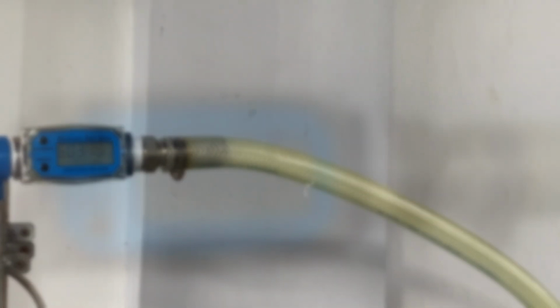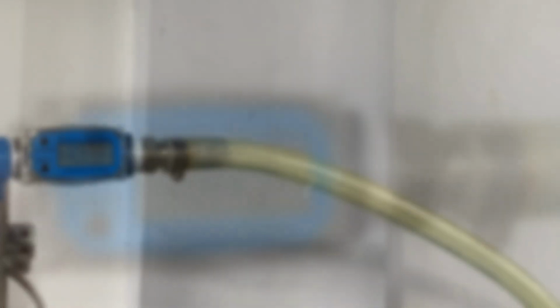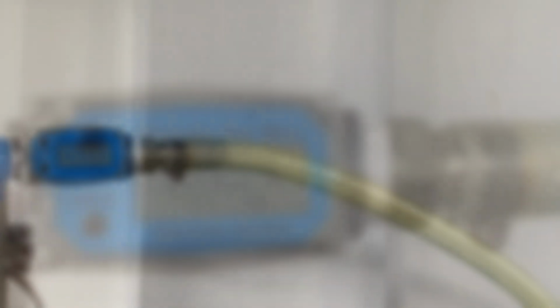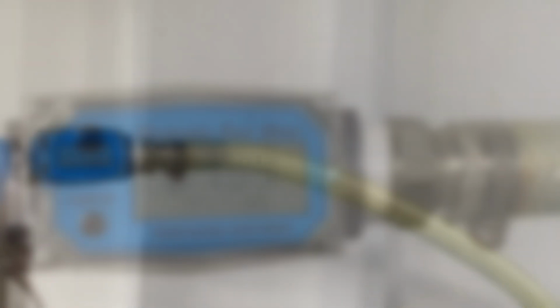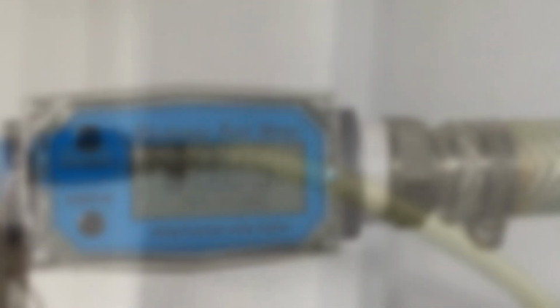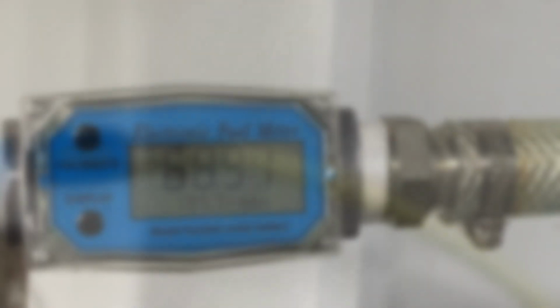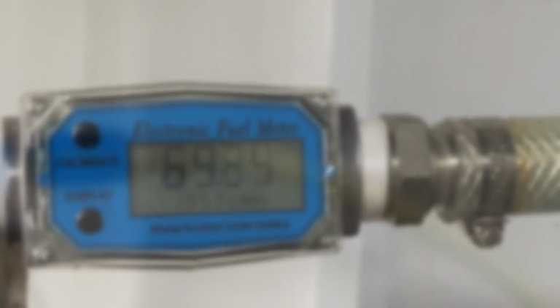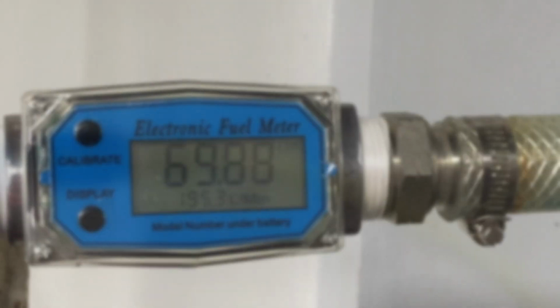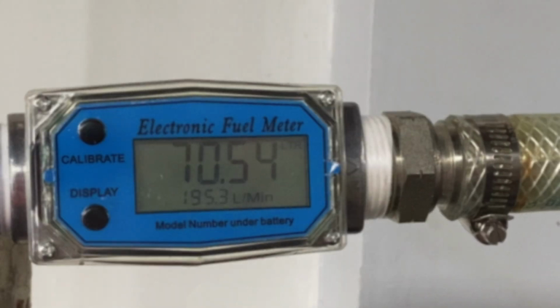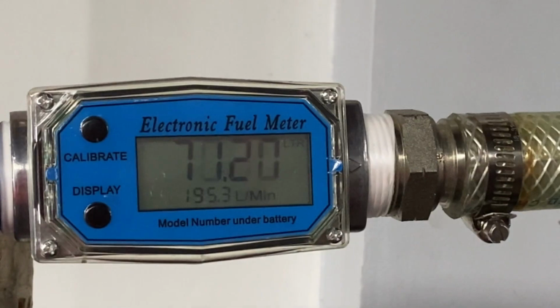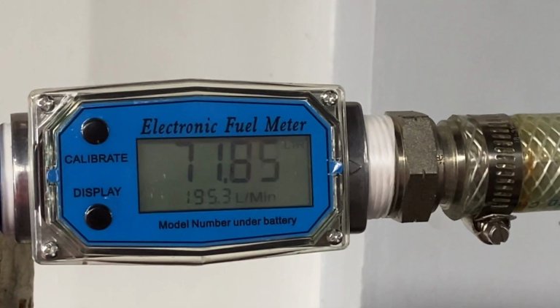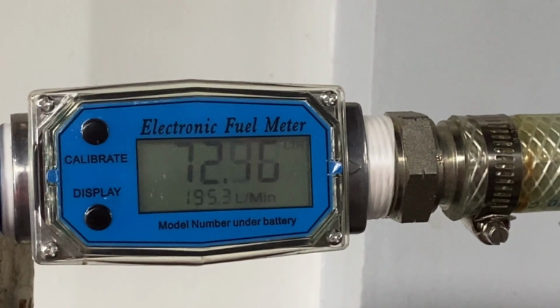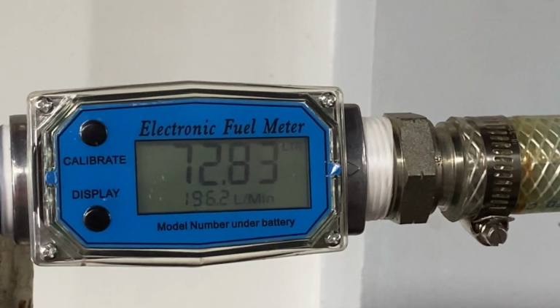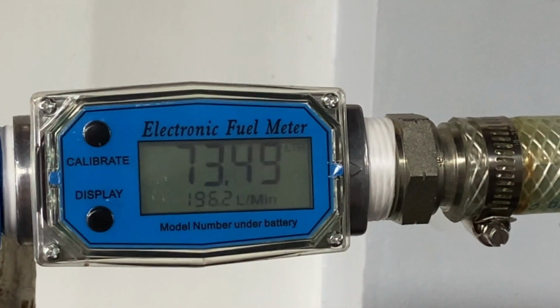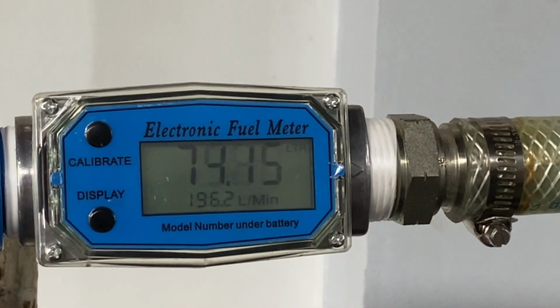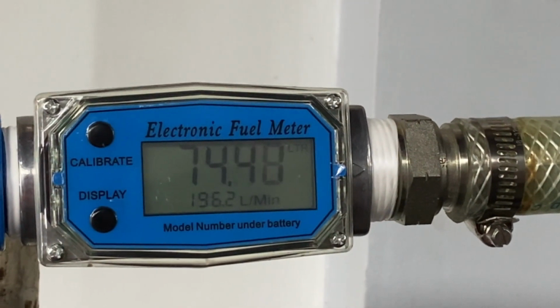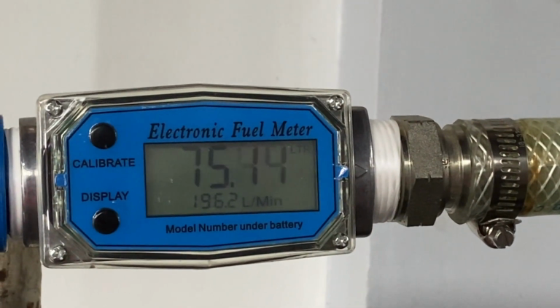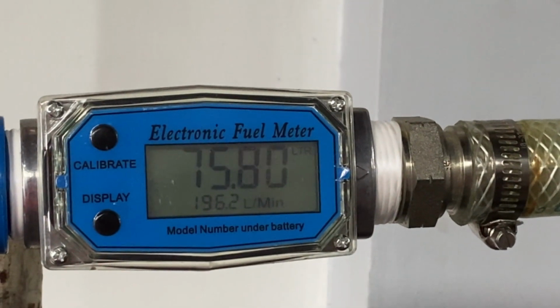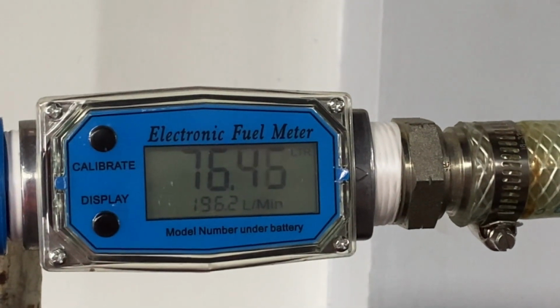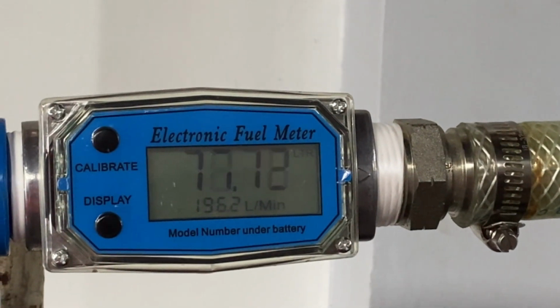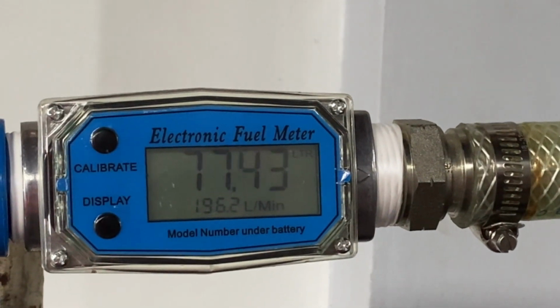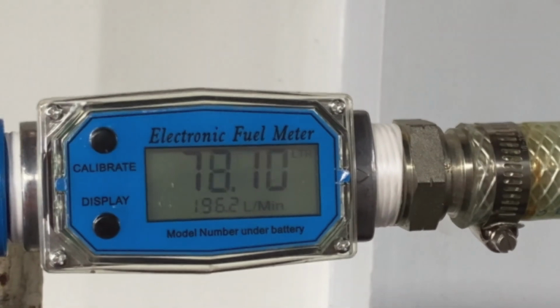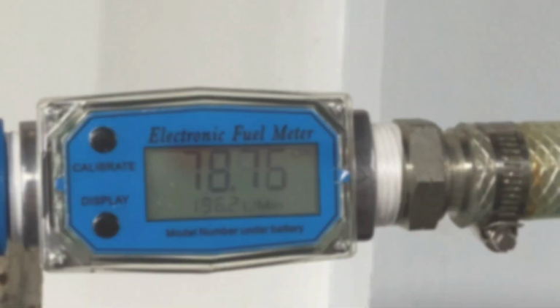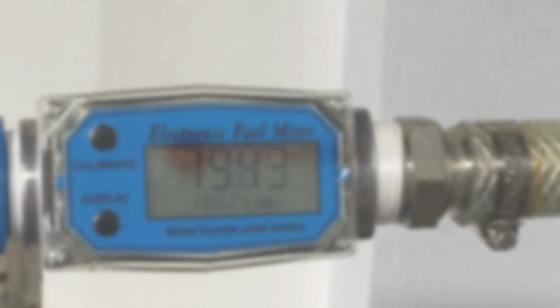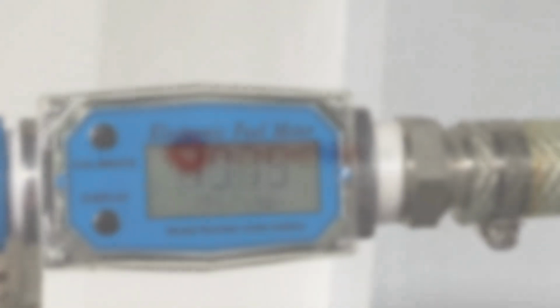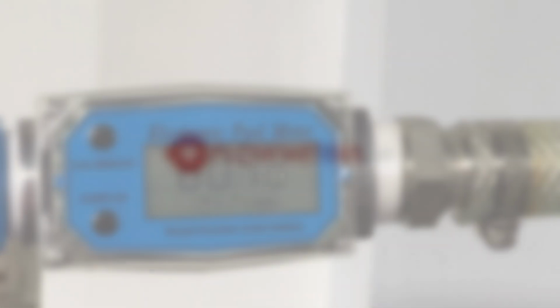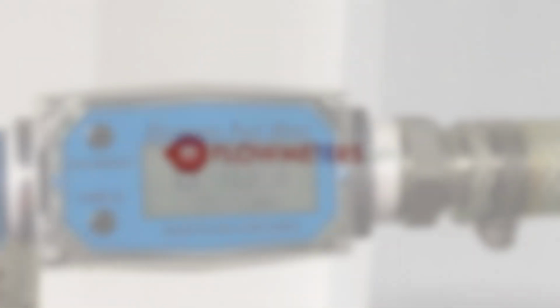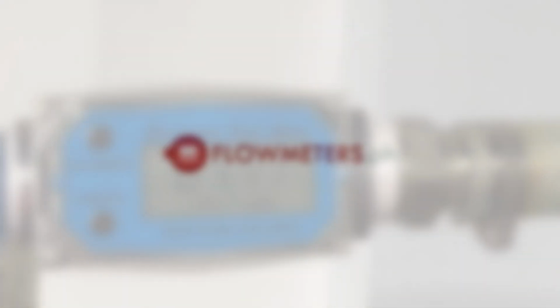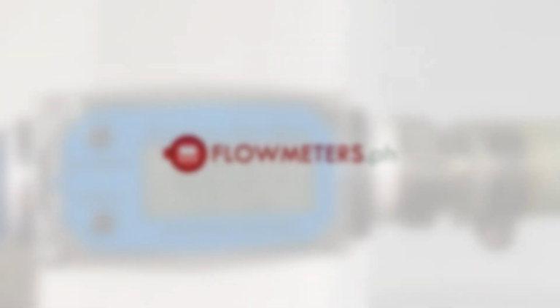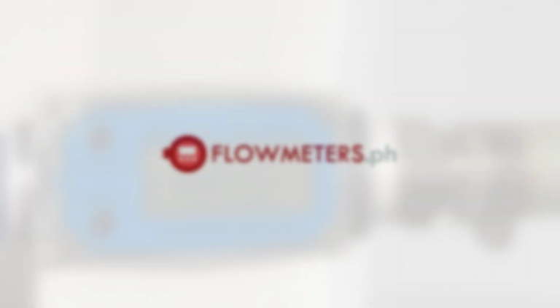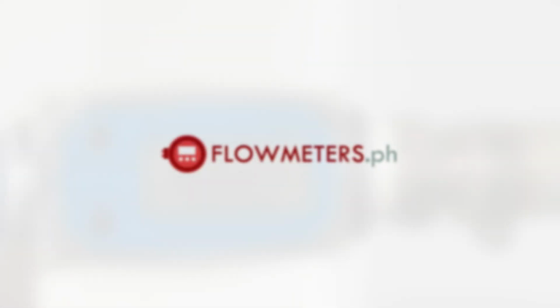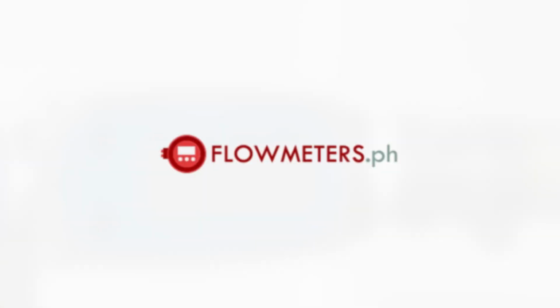For more information about electronic fuel flow meters, visit our website flowmeters.ph.